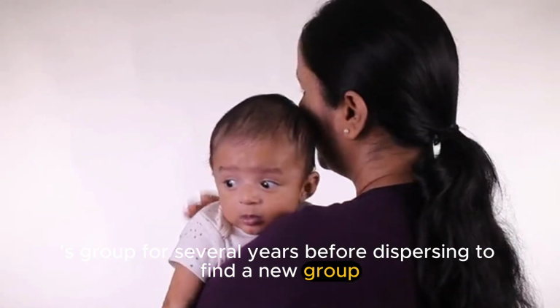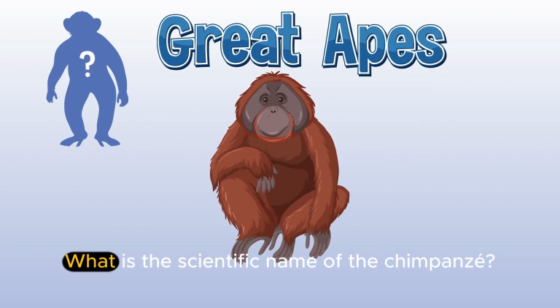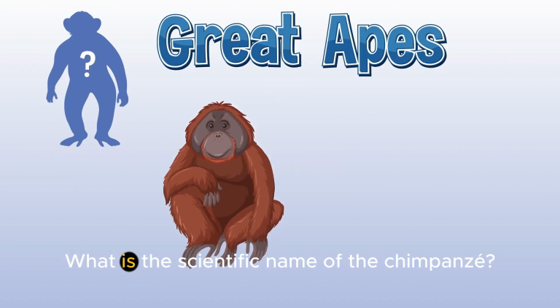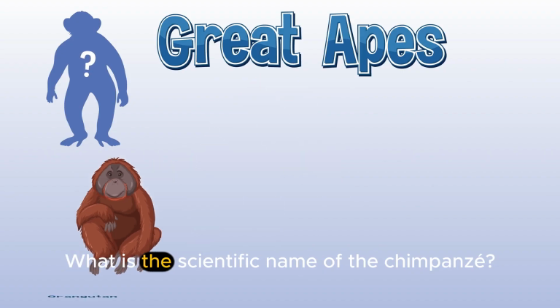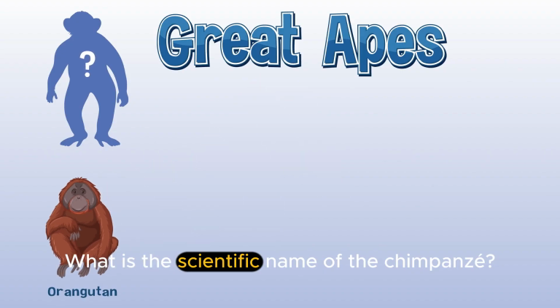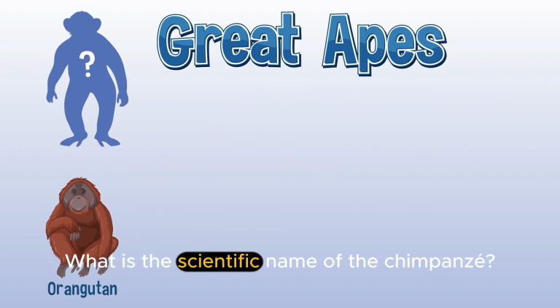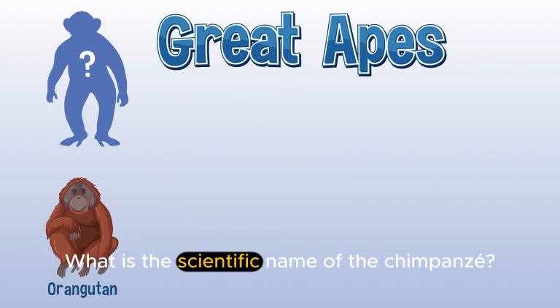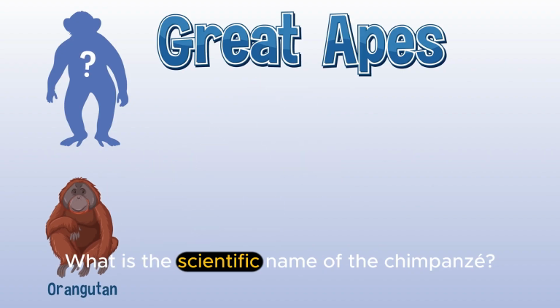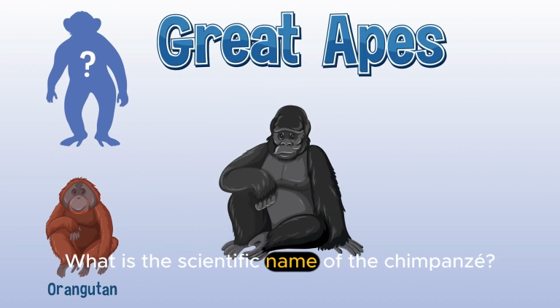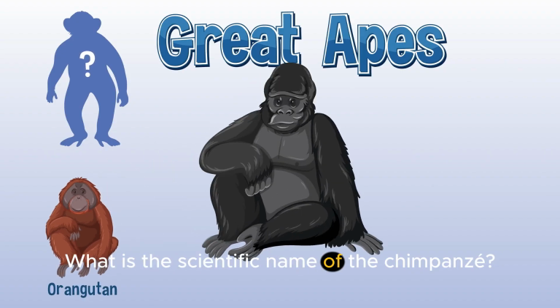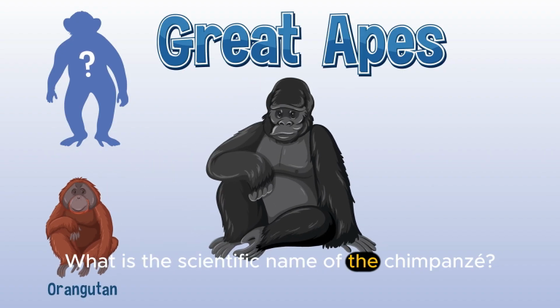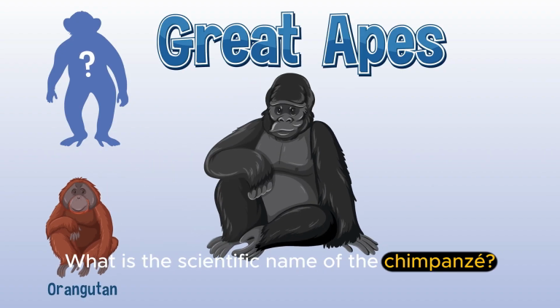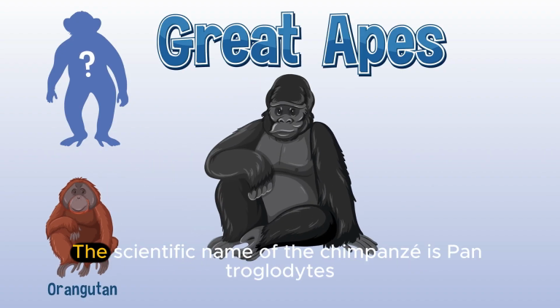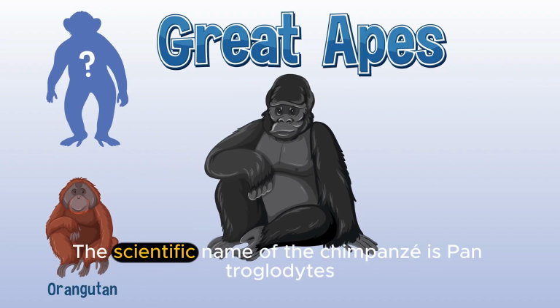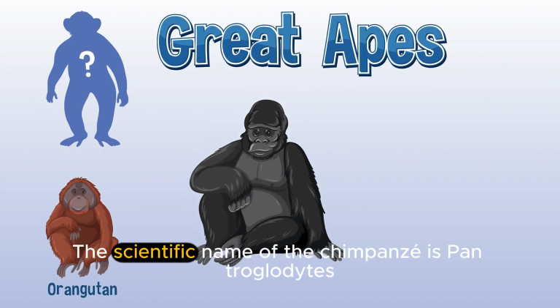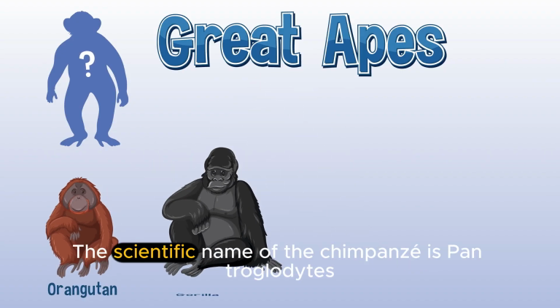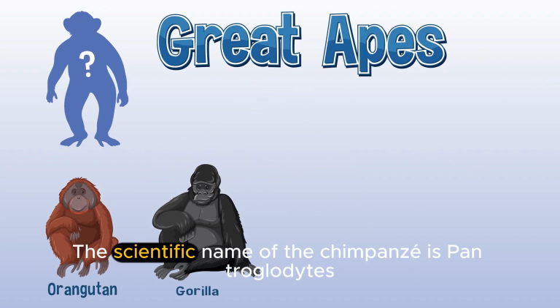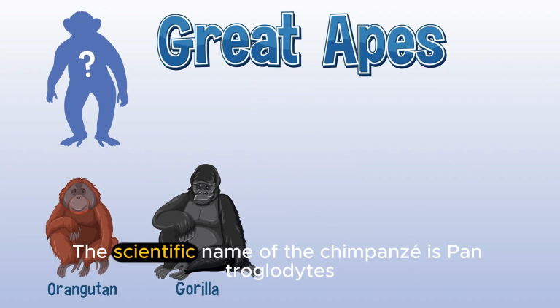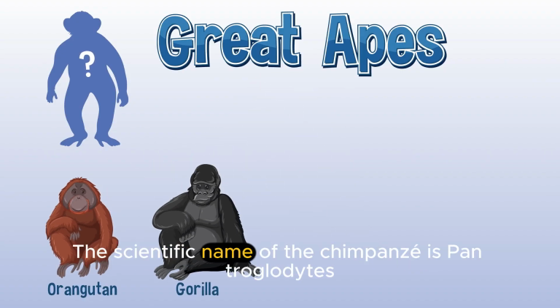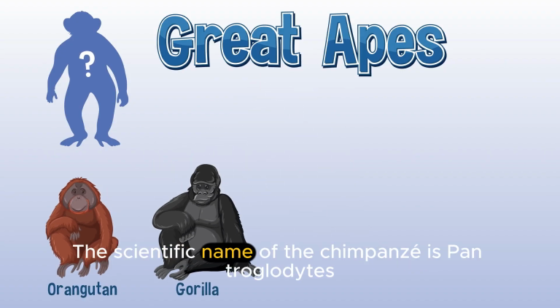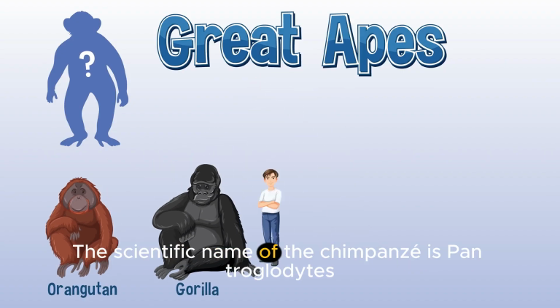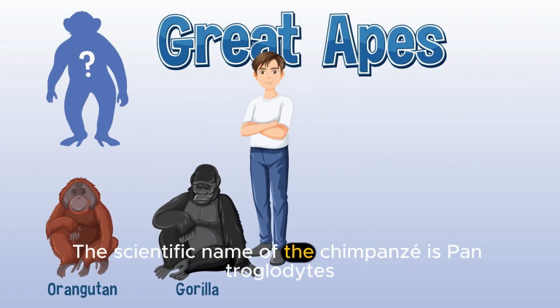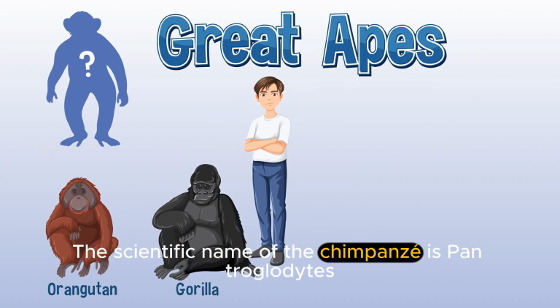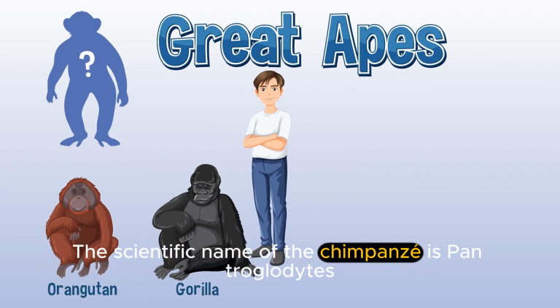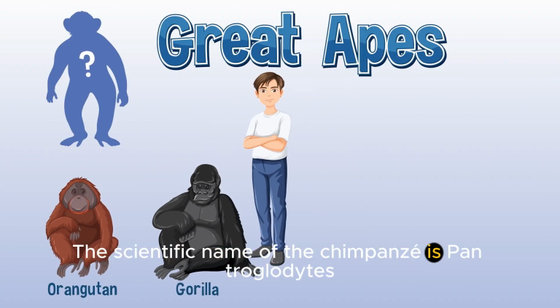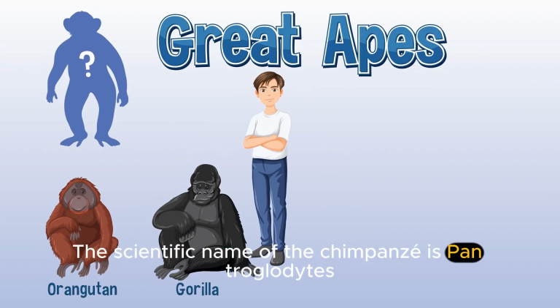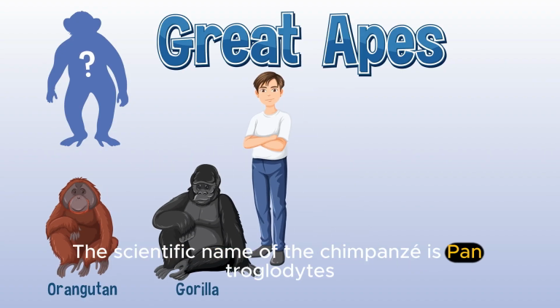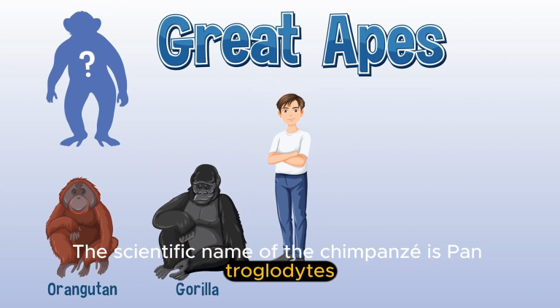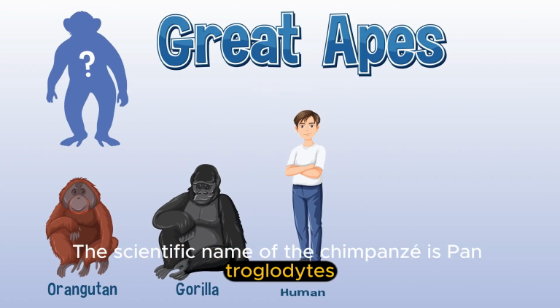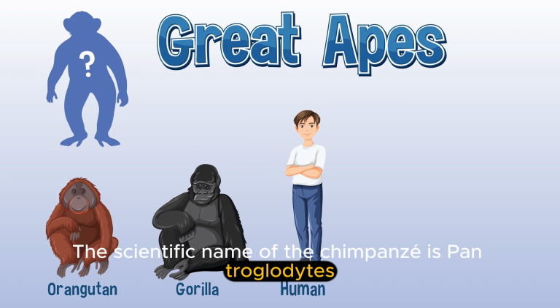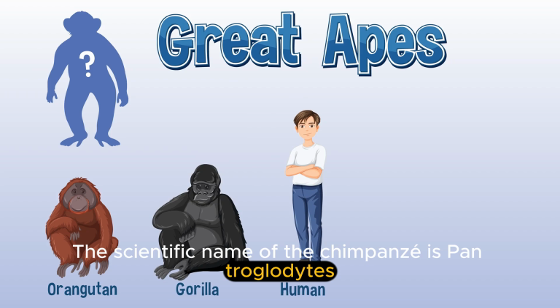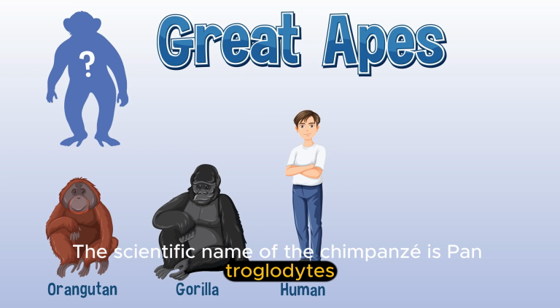What is the scientific name of the chimpanzee? The scientific name of the chimpanzee is Pan troglodytes.